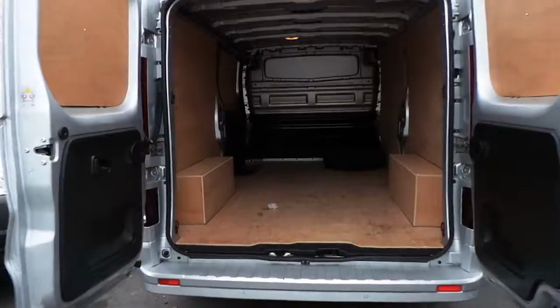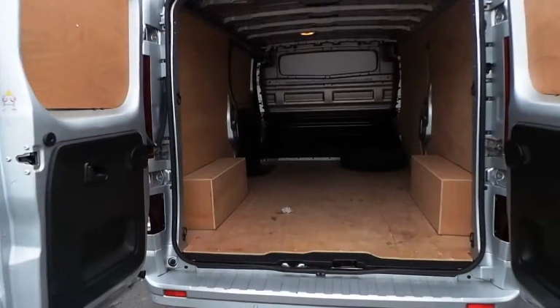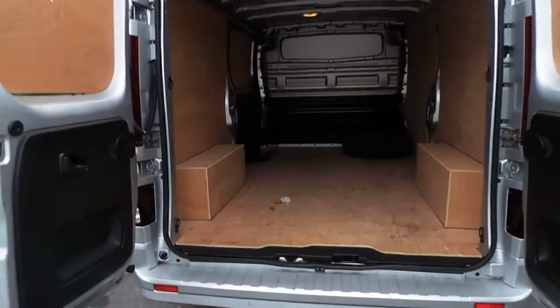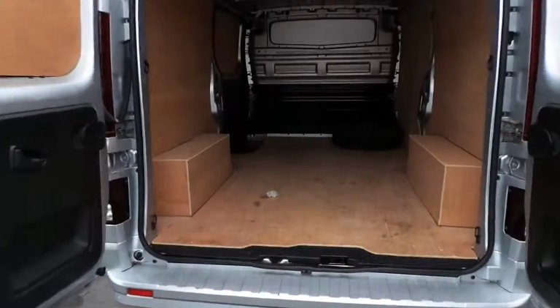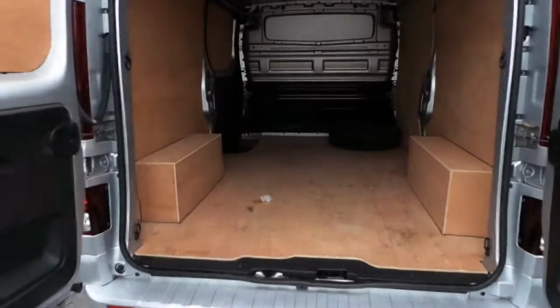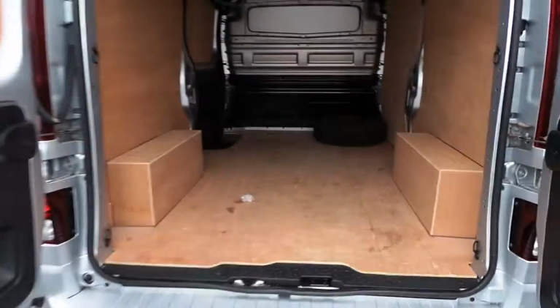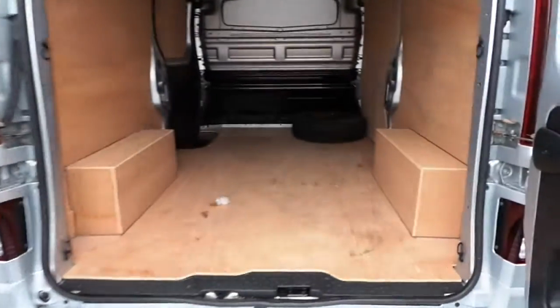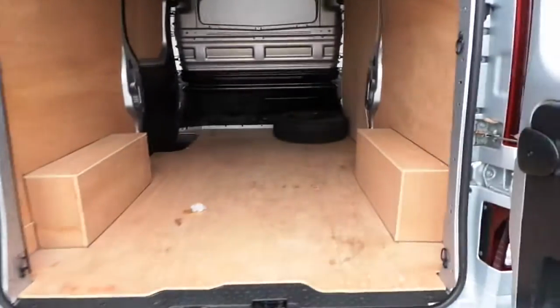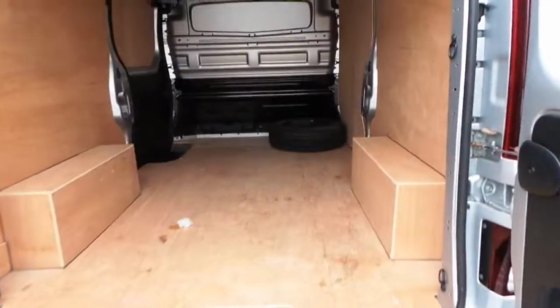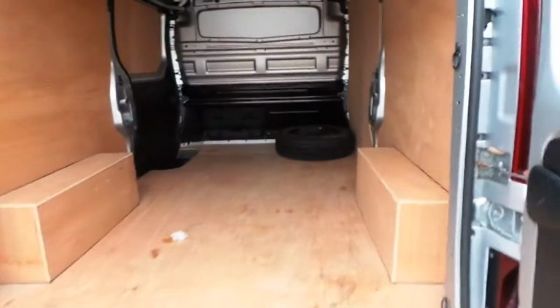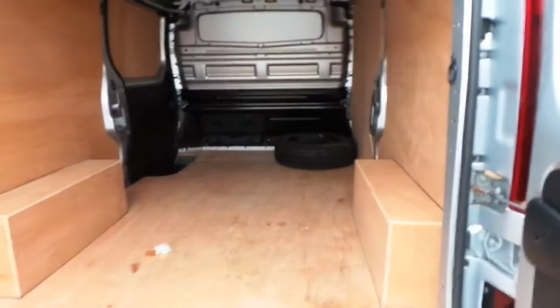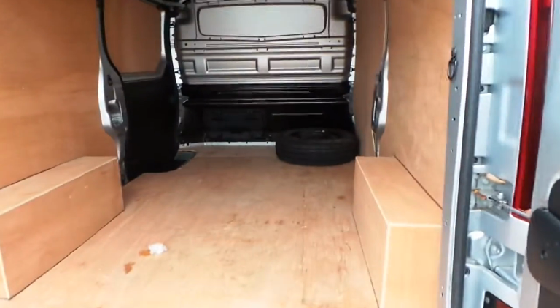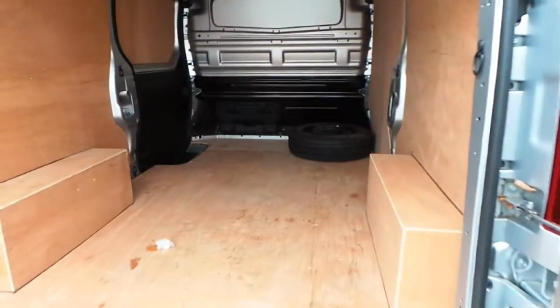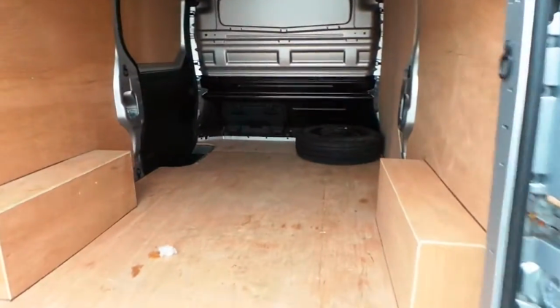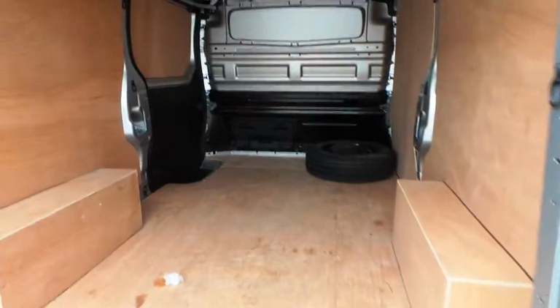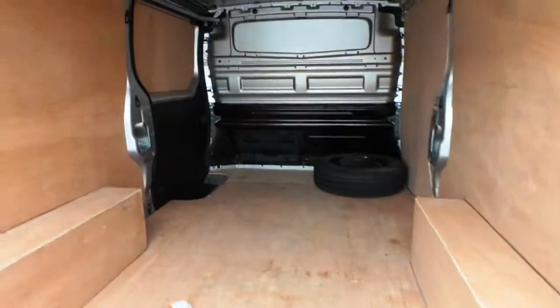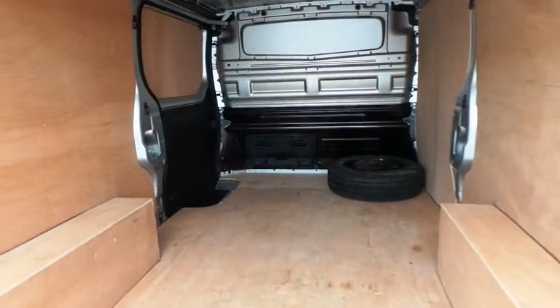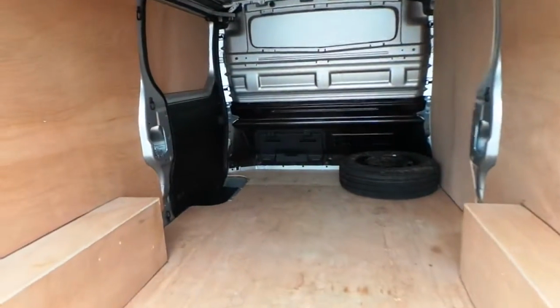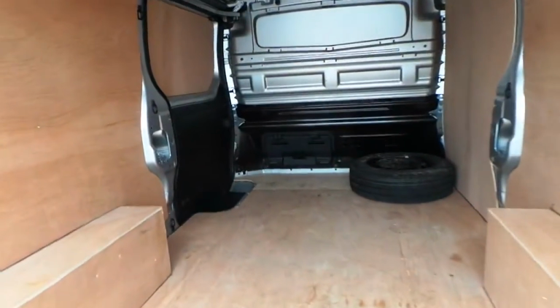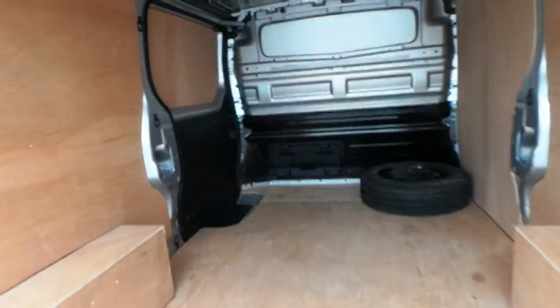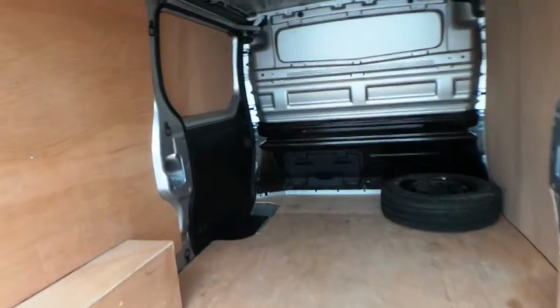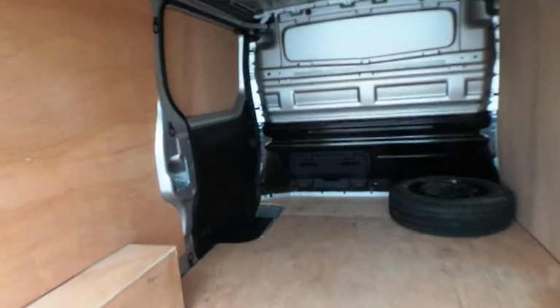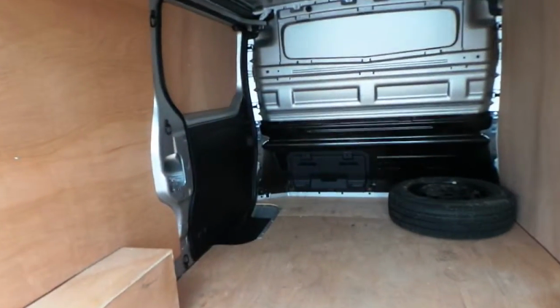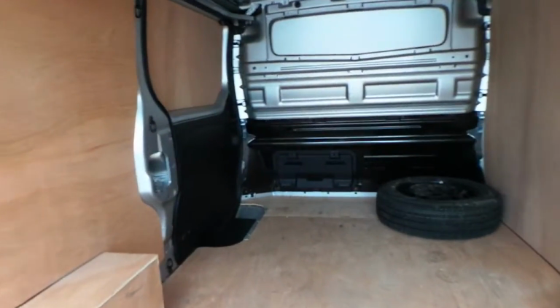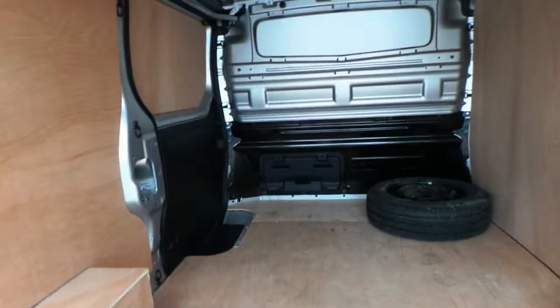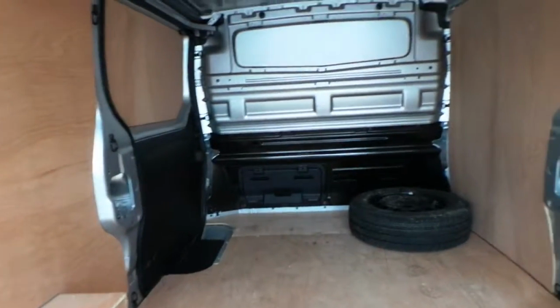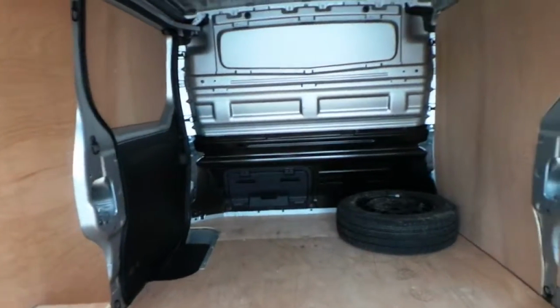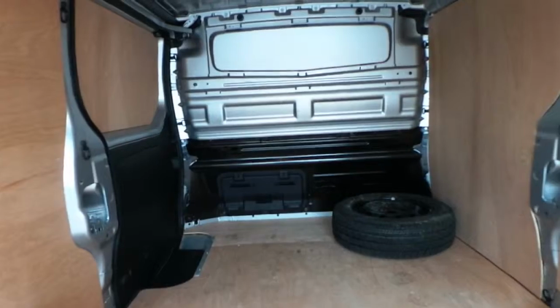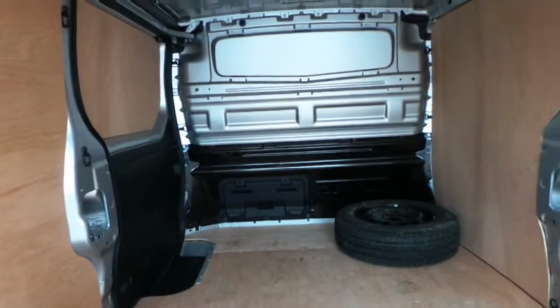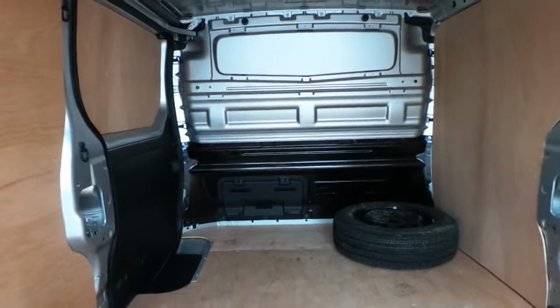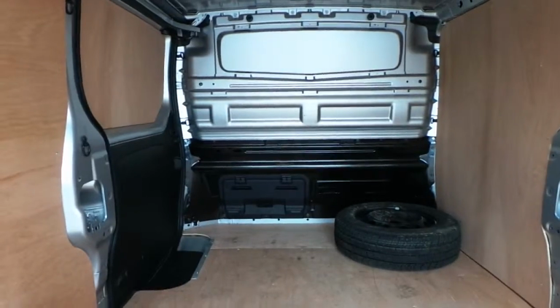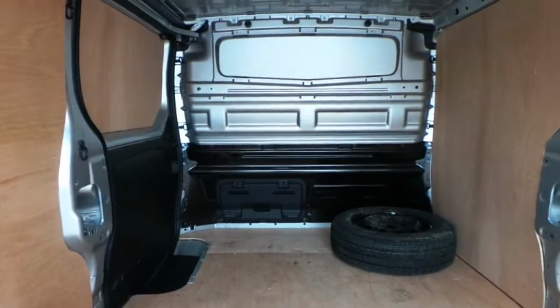In the rear of the vehicle, as you can see, it's ply lined and it also has a cargo flex bulkhead for extra storage space.